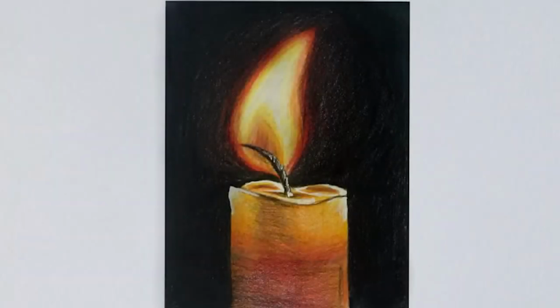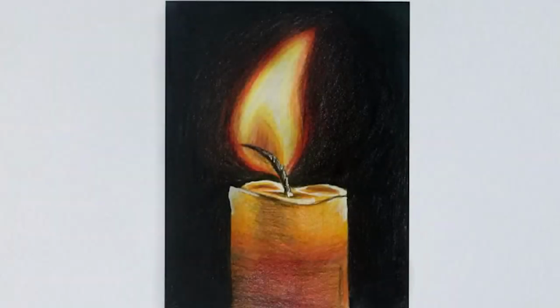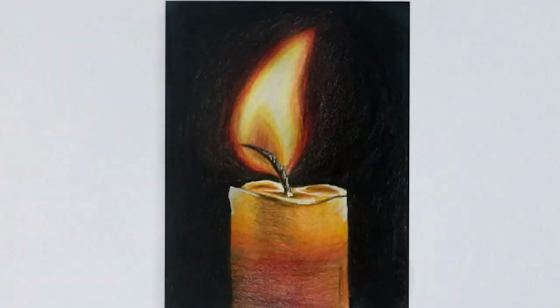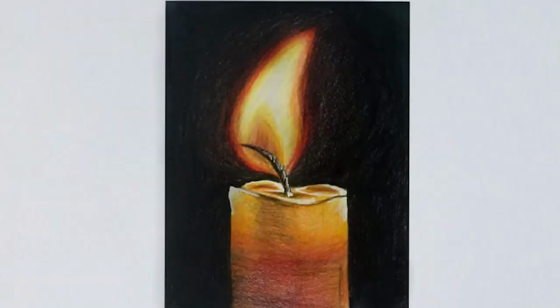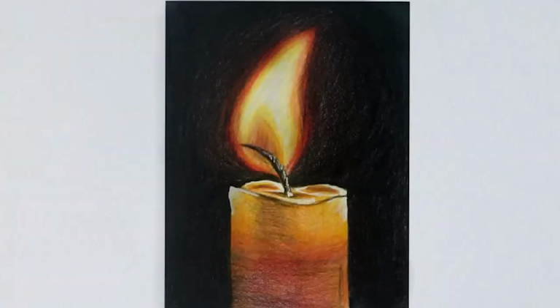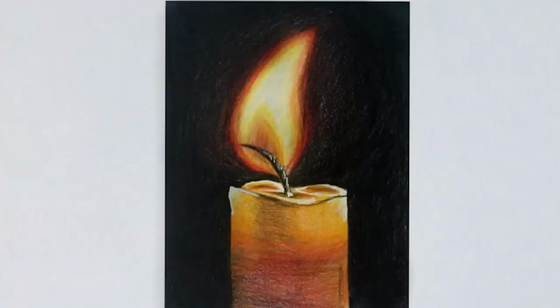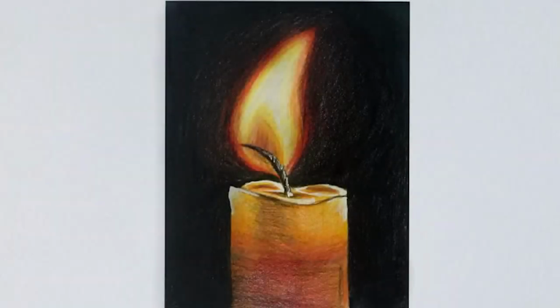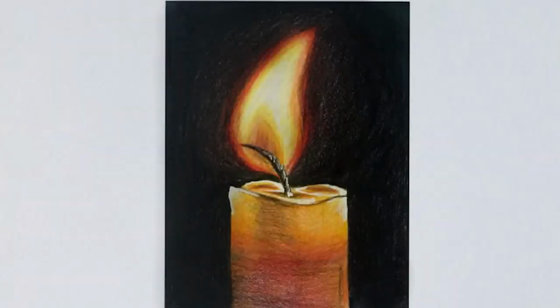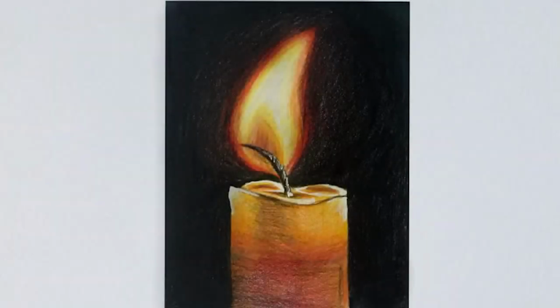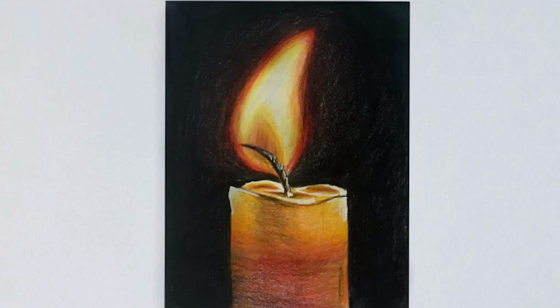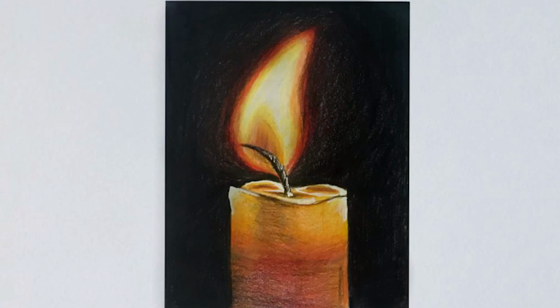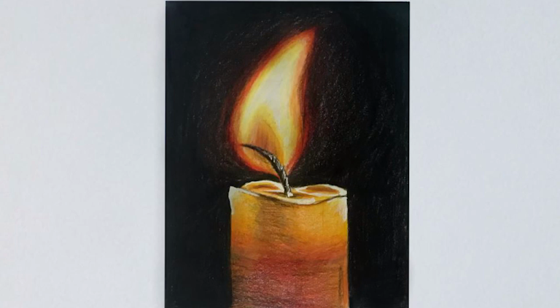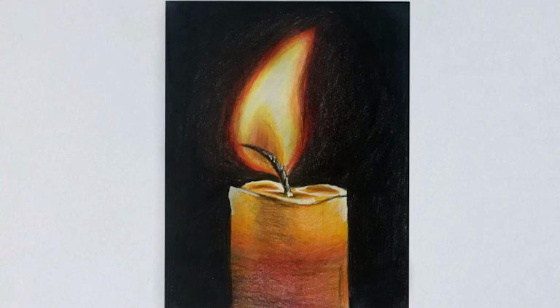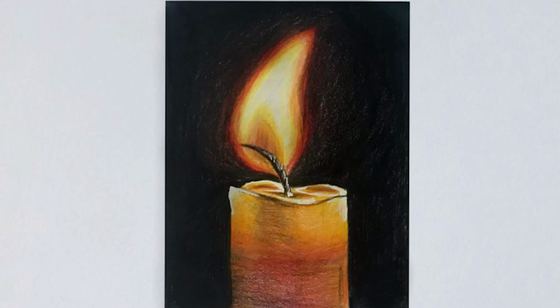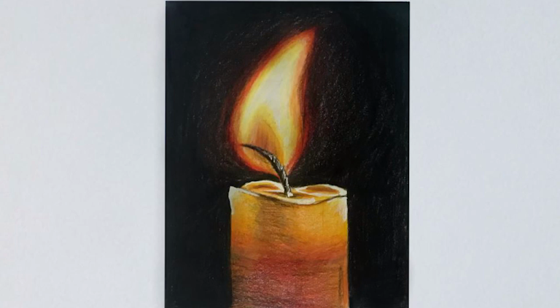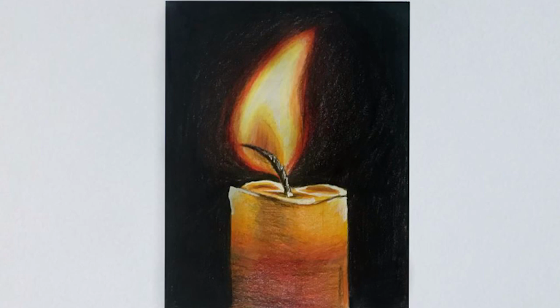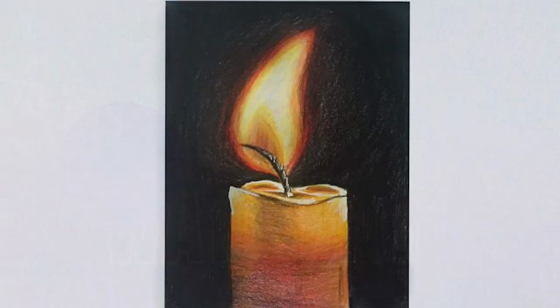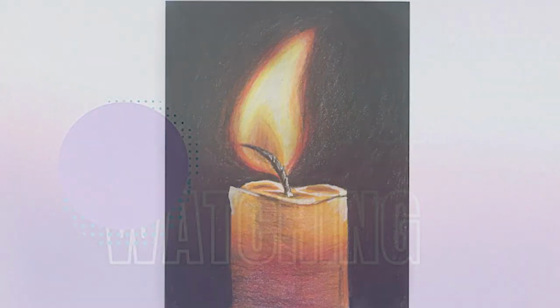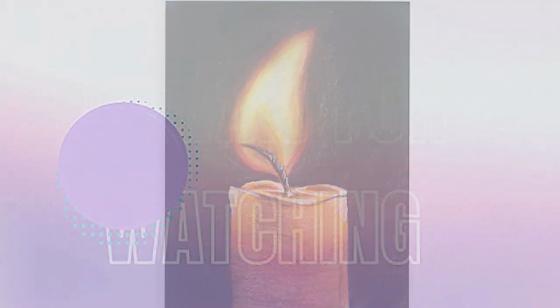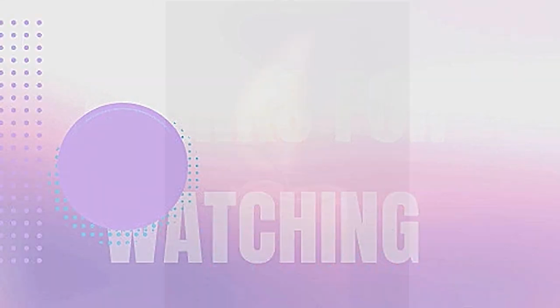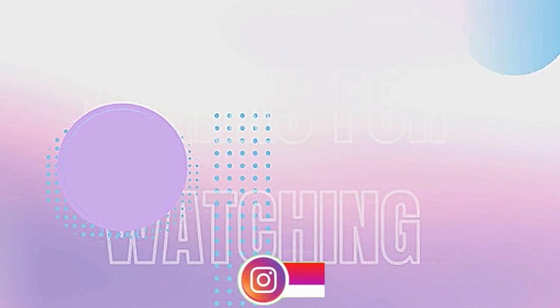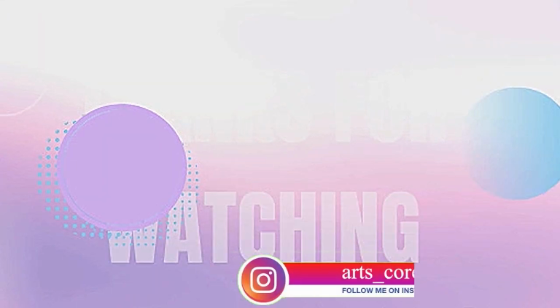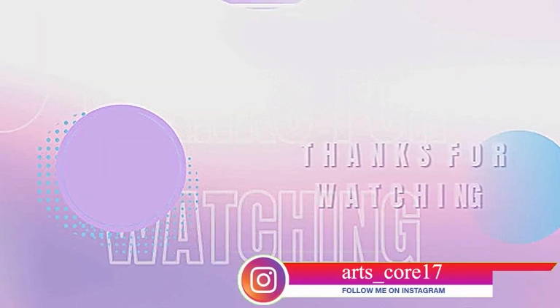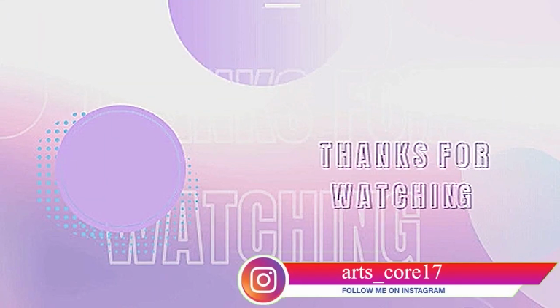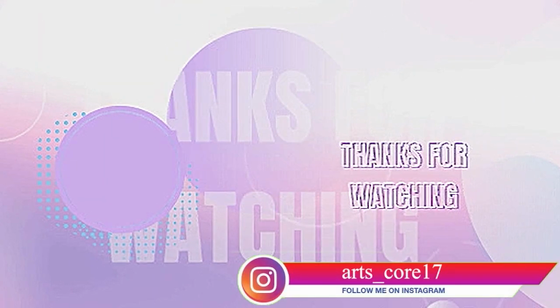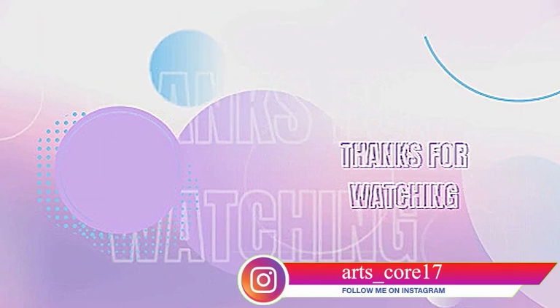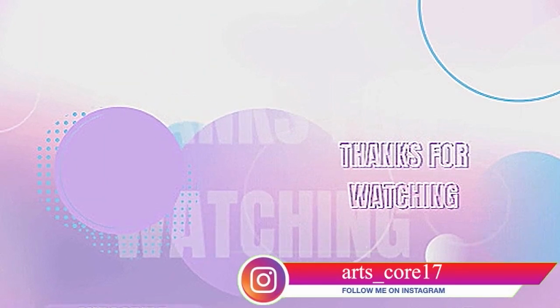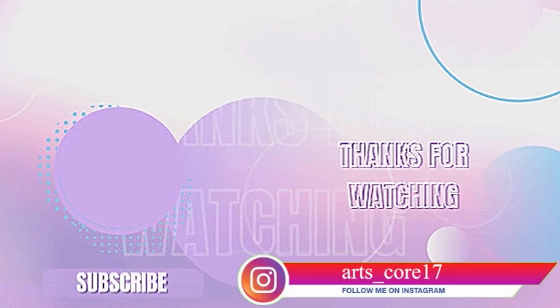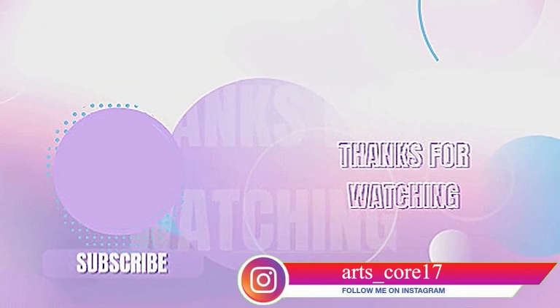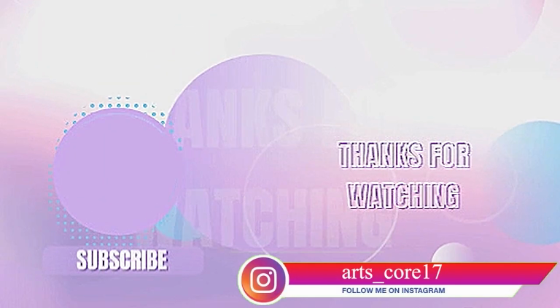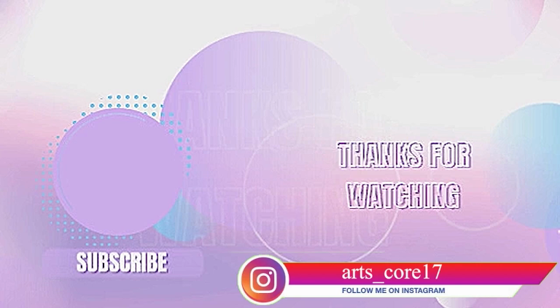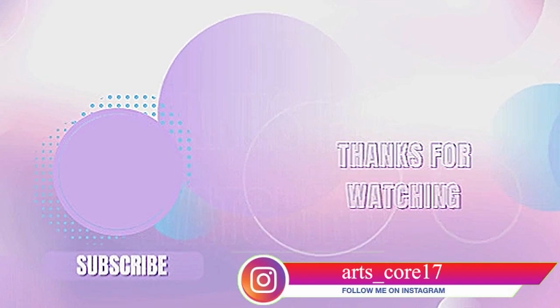And this is how you can draw a candle. I hope you guys enjoyed the video and don't forget to like, comment and subscribe. Thank you!